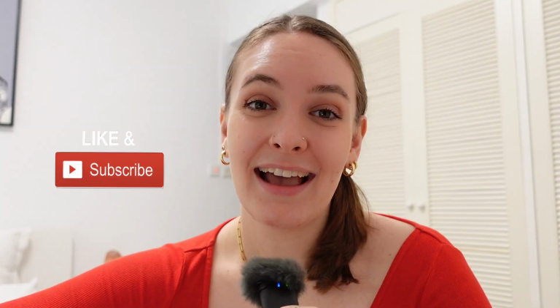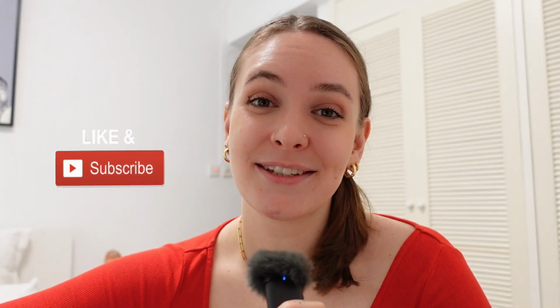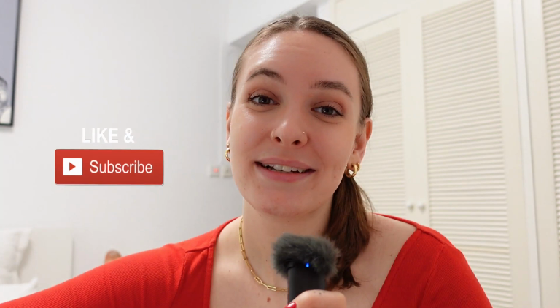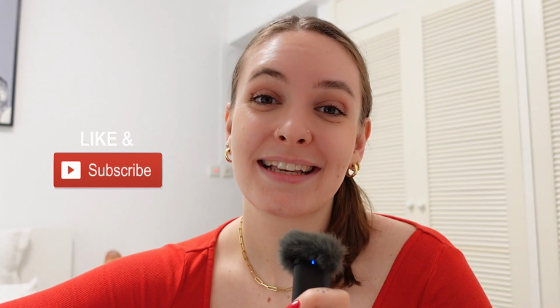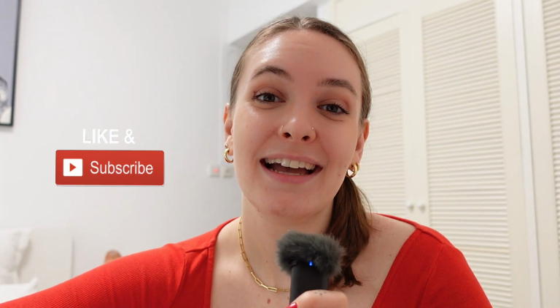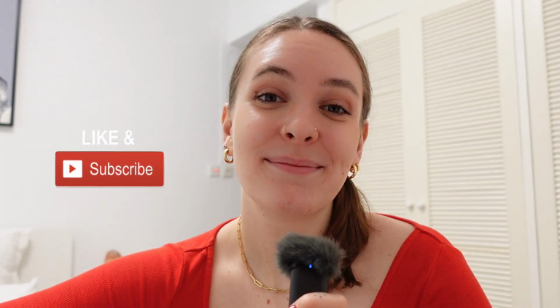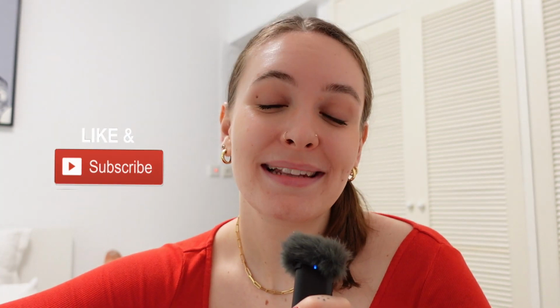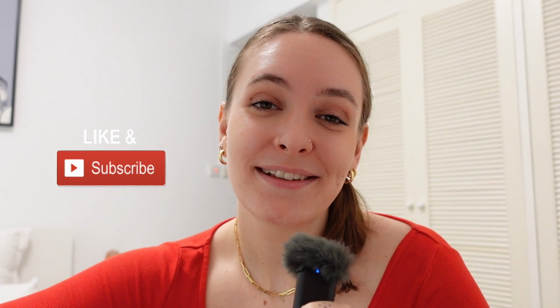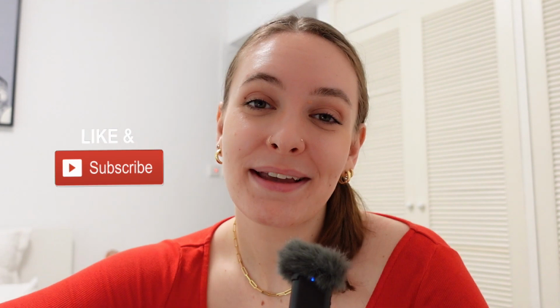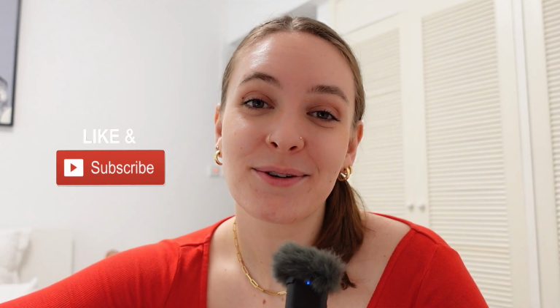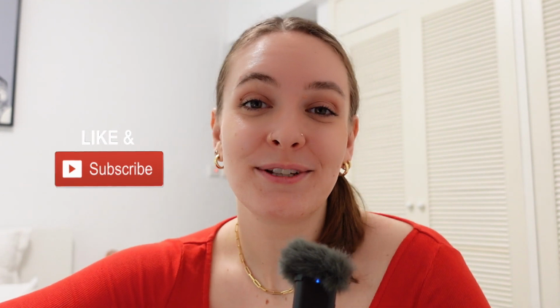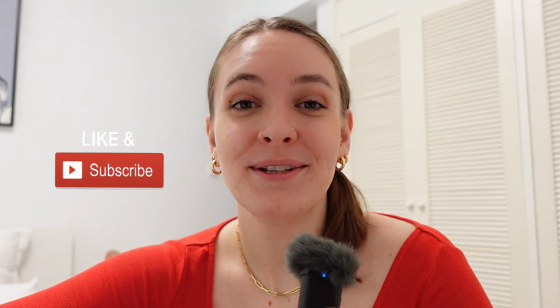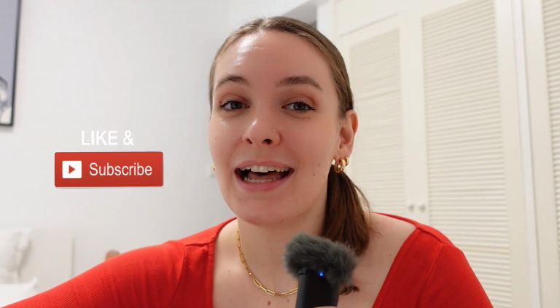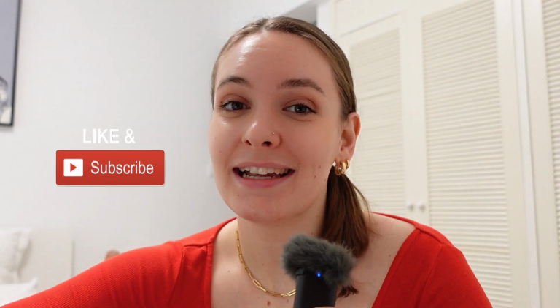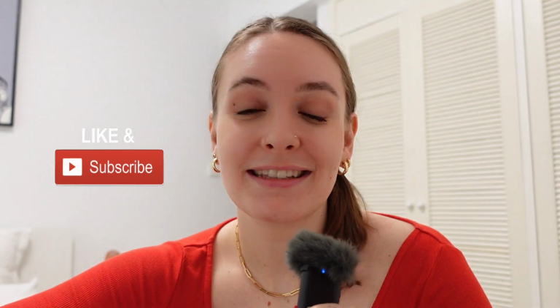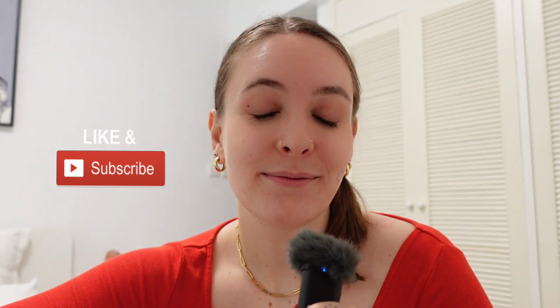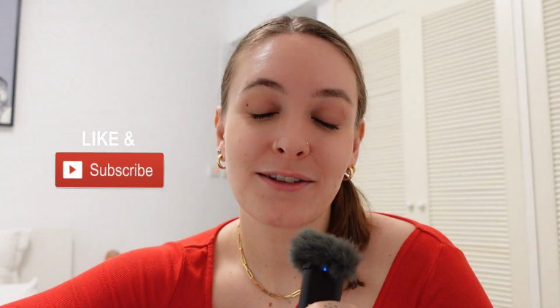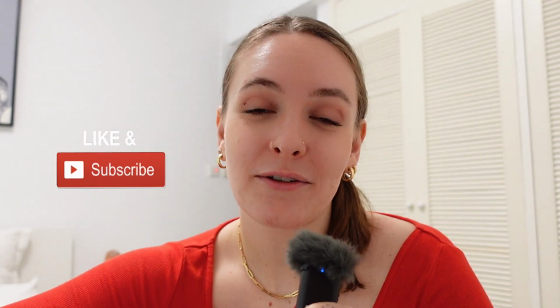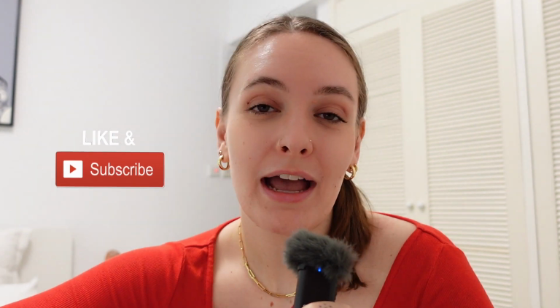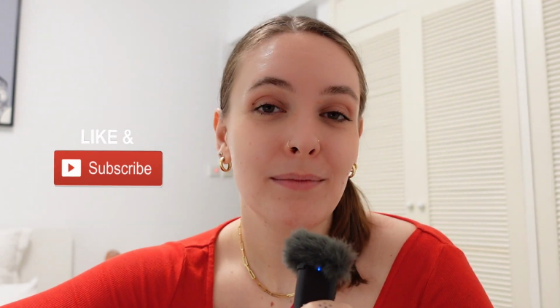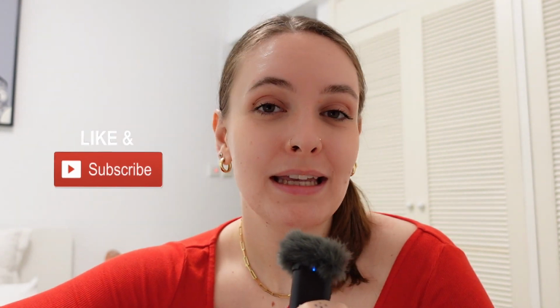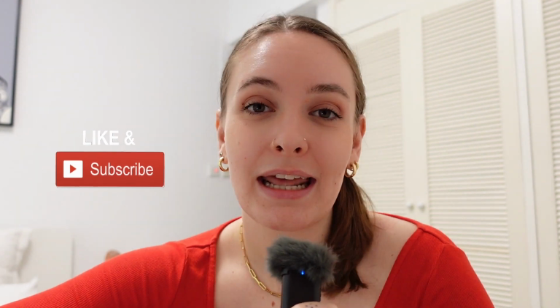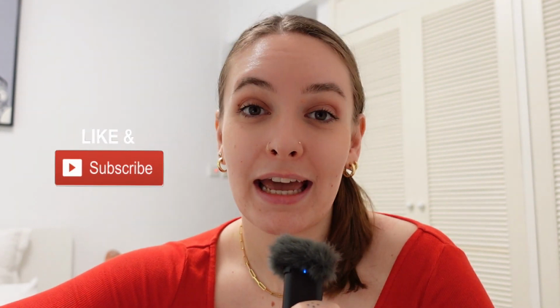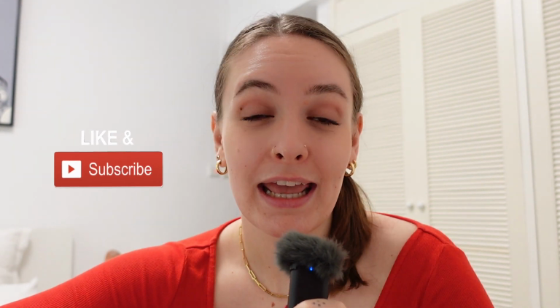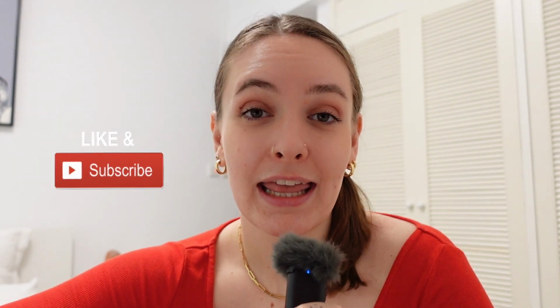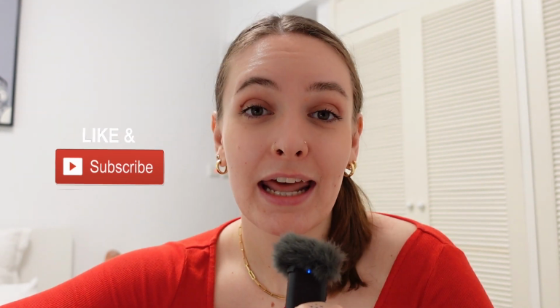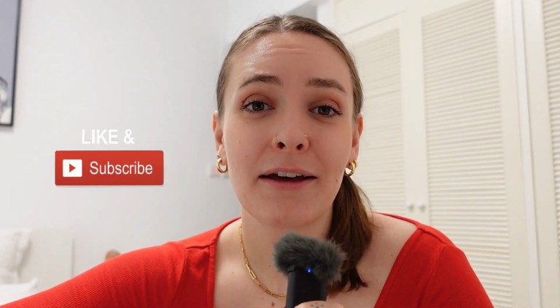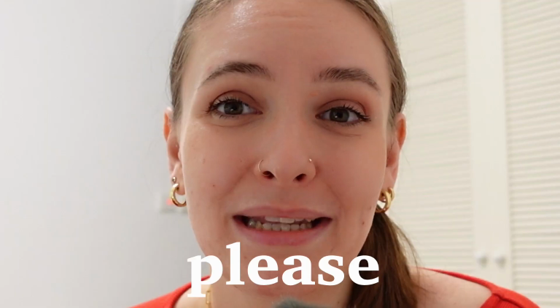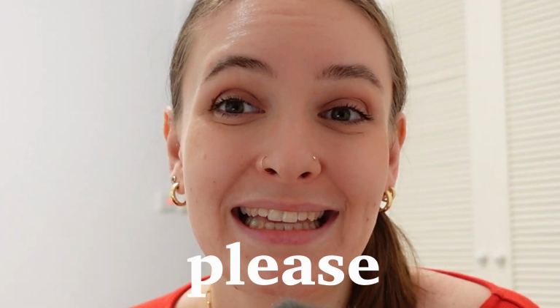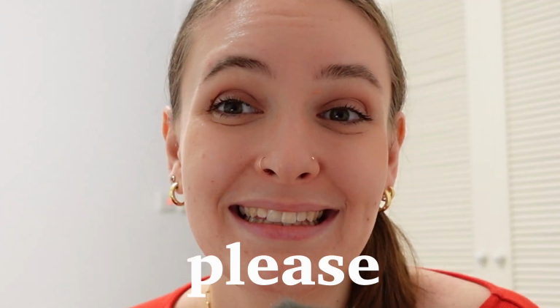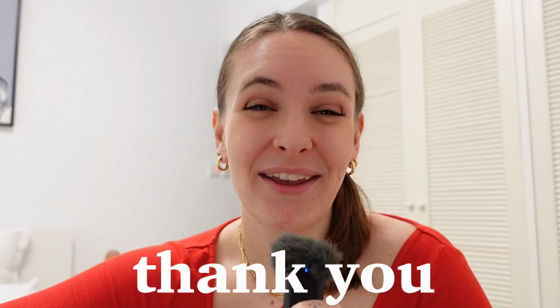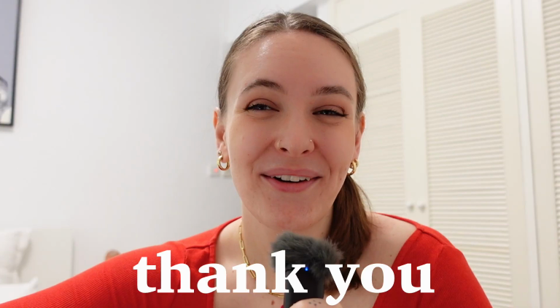If you want to know the science behind why all of this stuff works, let me know down below. But otherwise, we're just going to stick to the practical ways that we can change up our power training and make it more difficult. As always guys, please make sure to like and subscribe. Thank you.